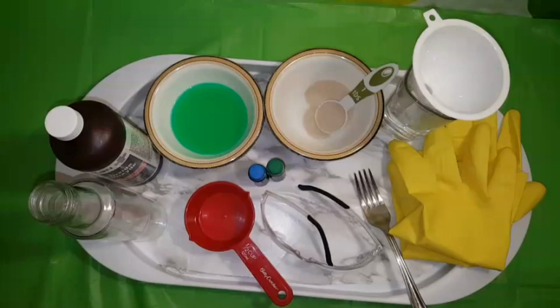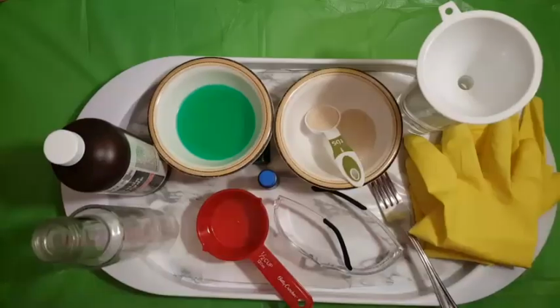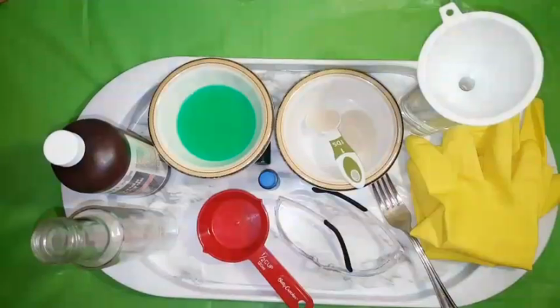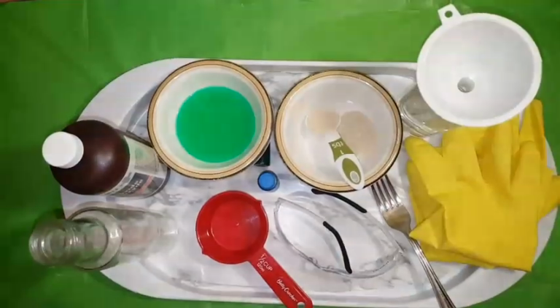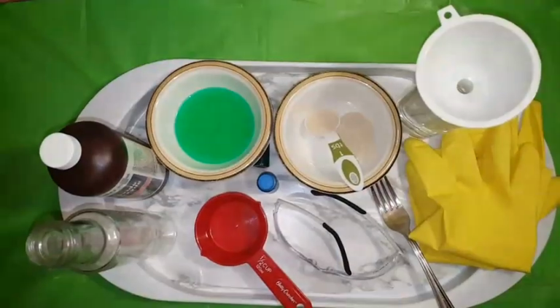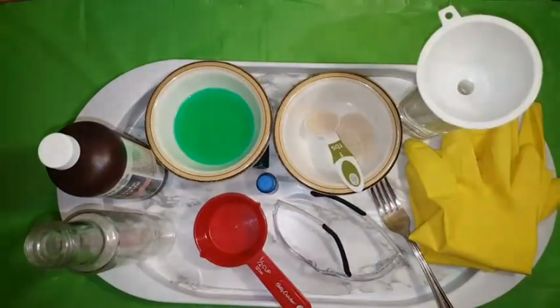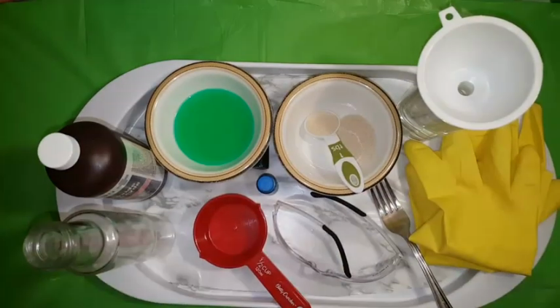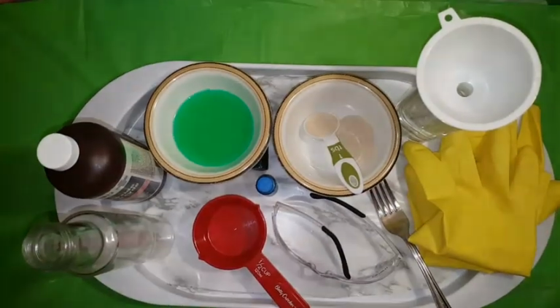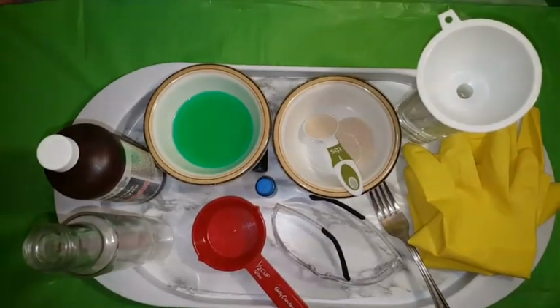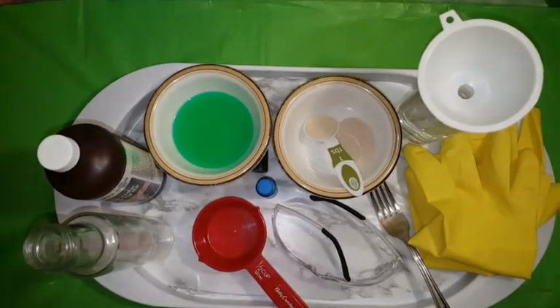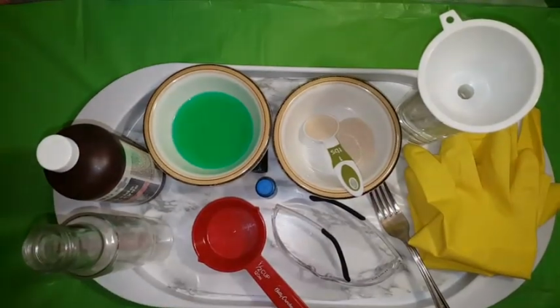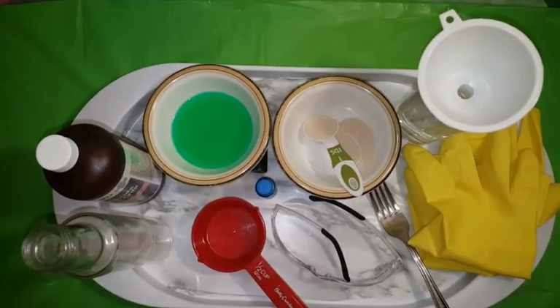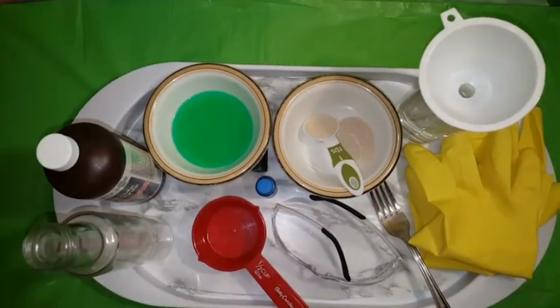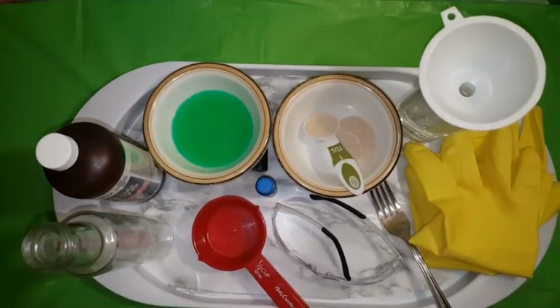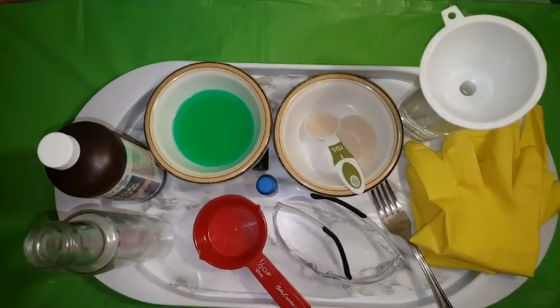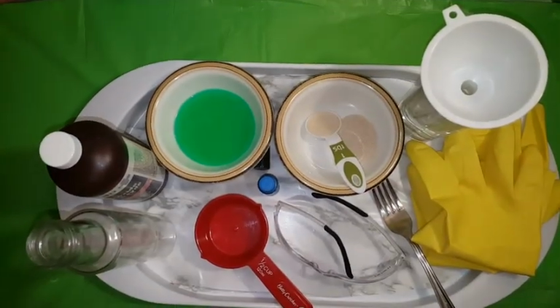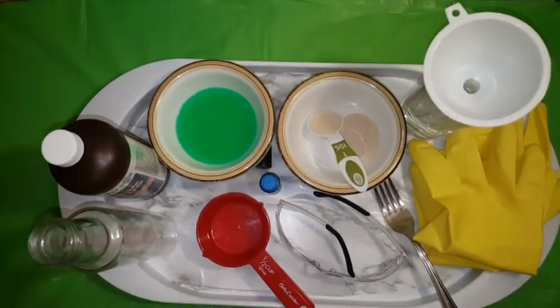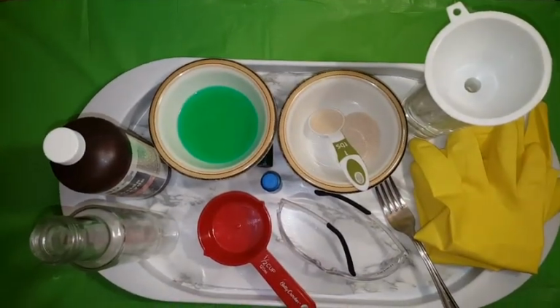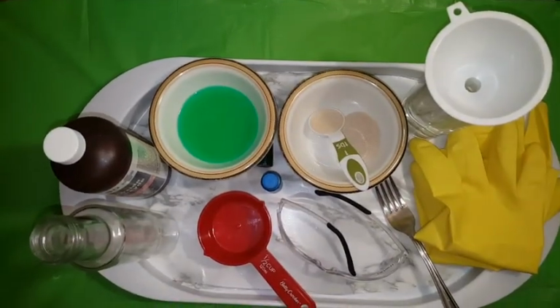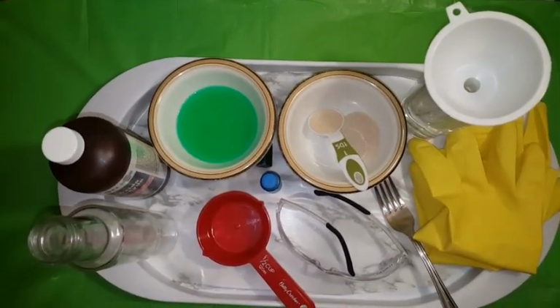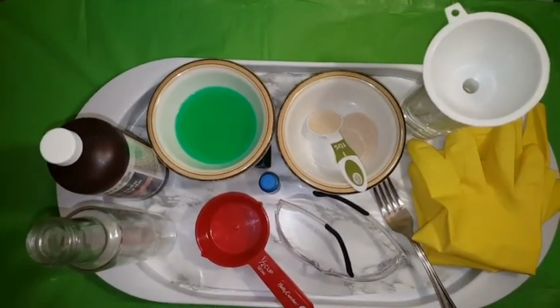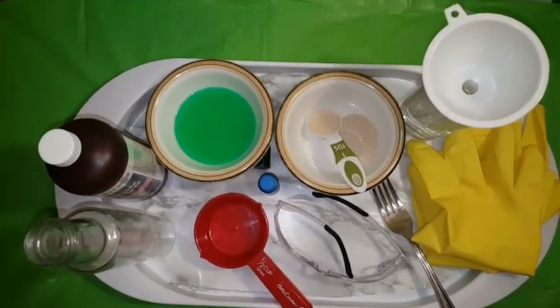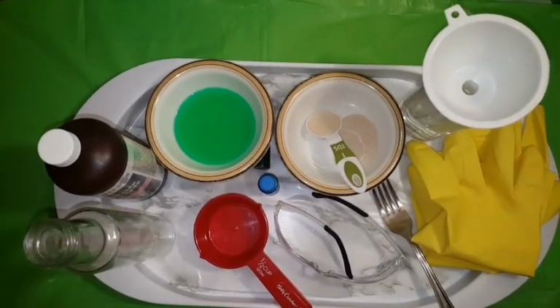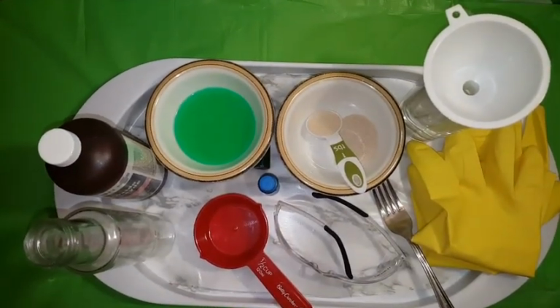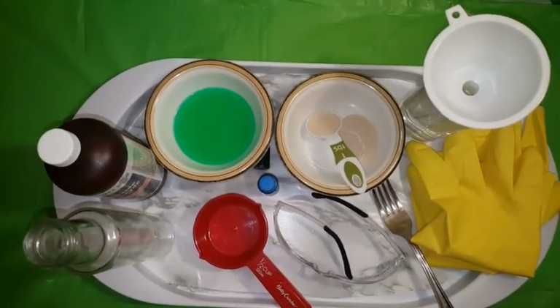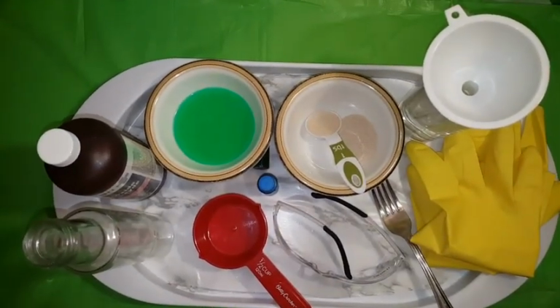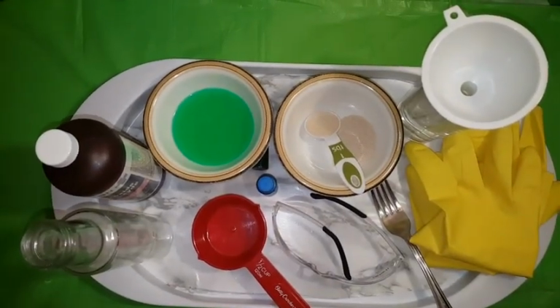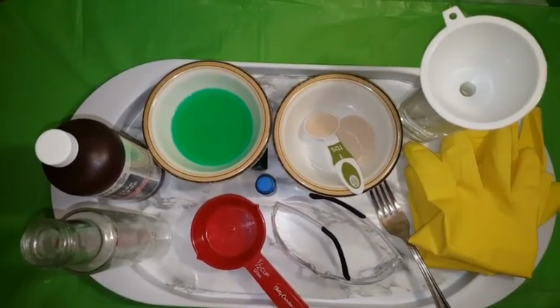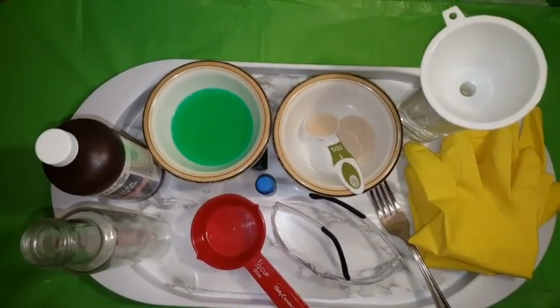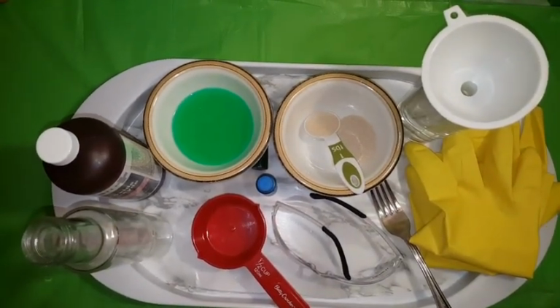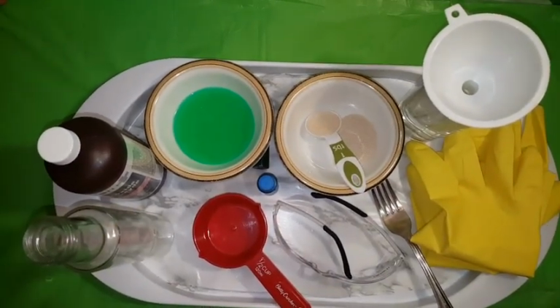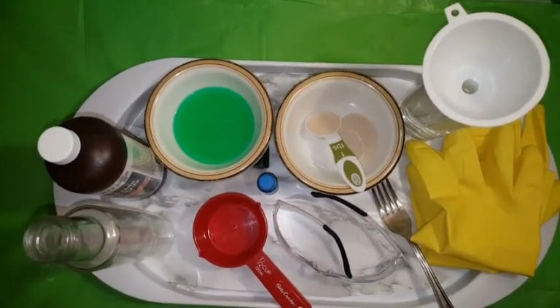Hey everyone, welcome back to another video. Today we're going to be making elephant toothpaste.